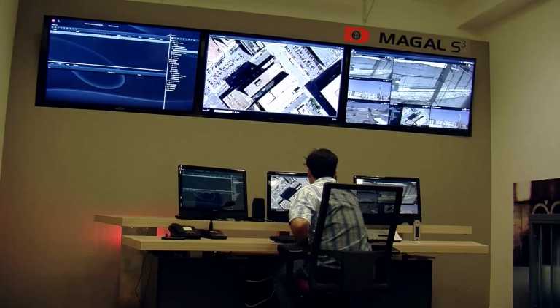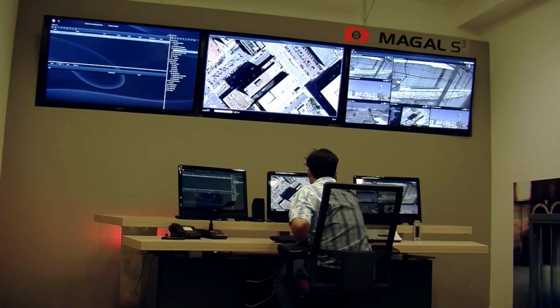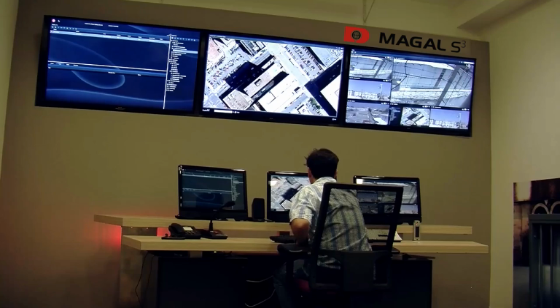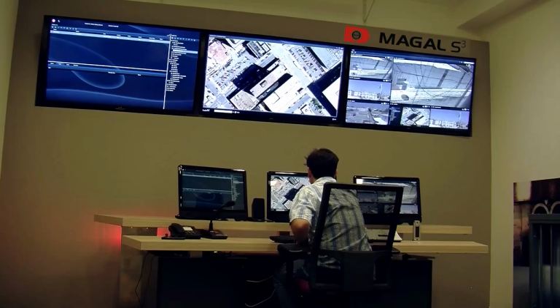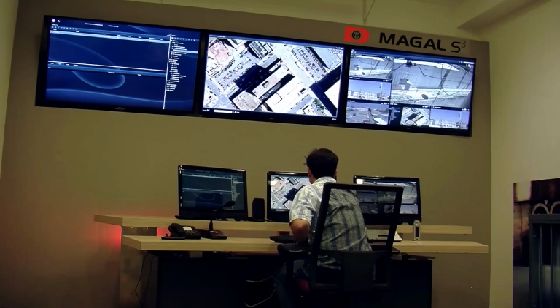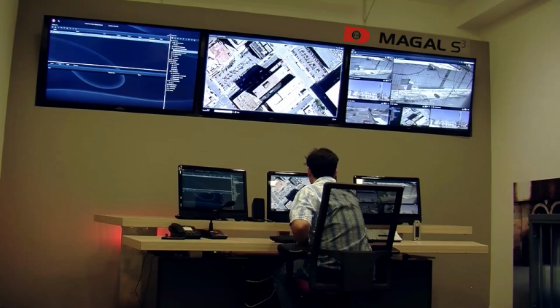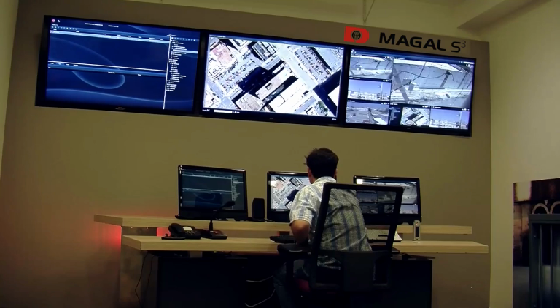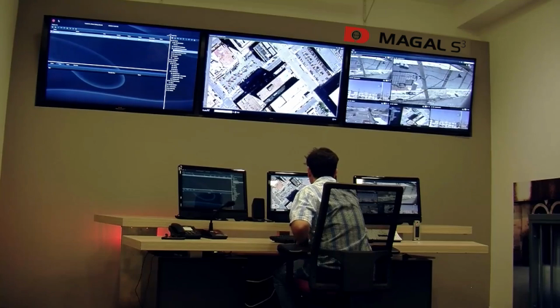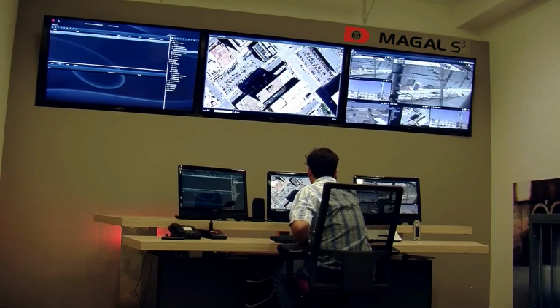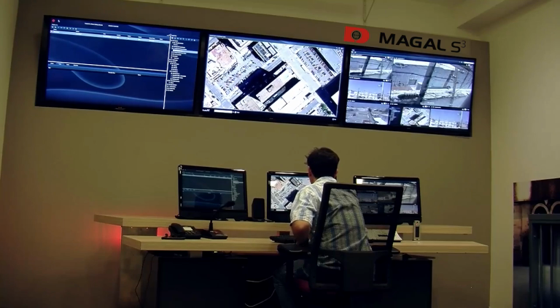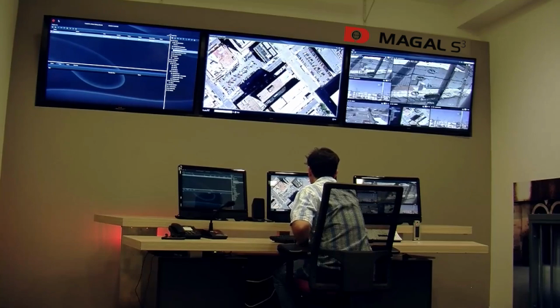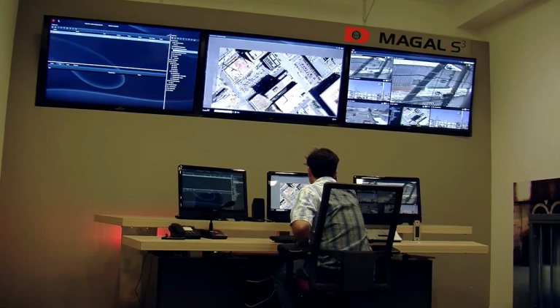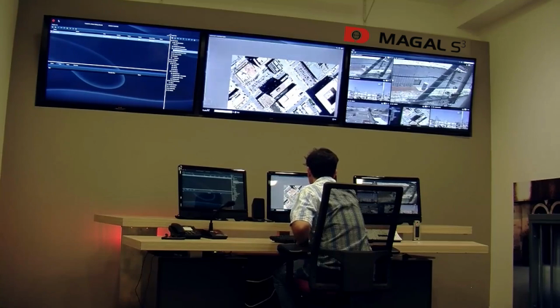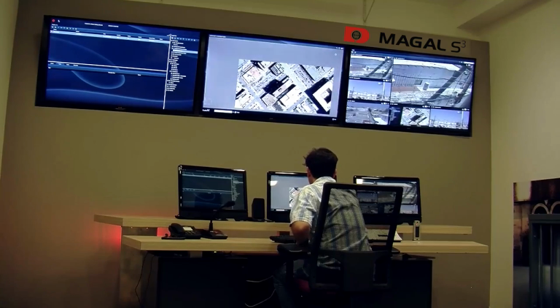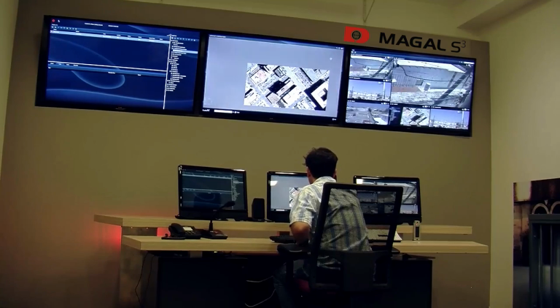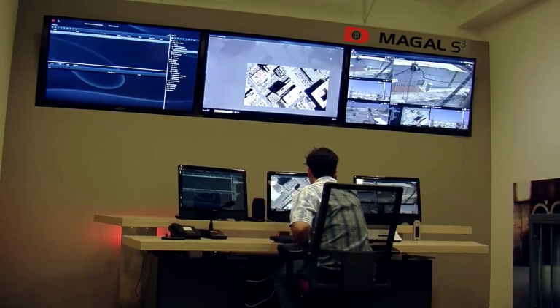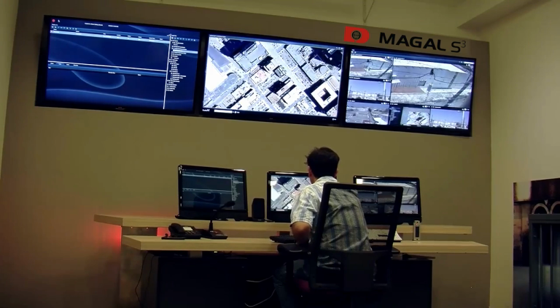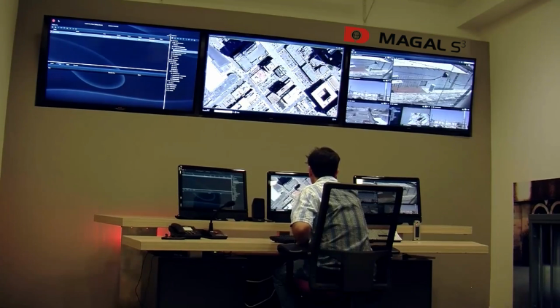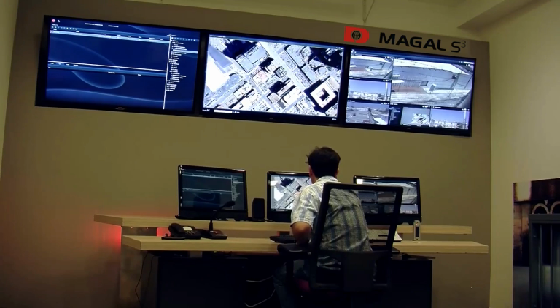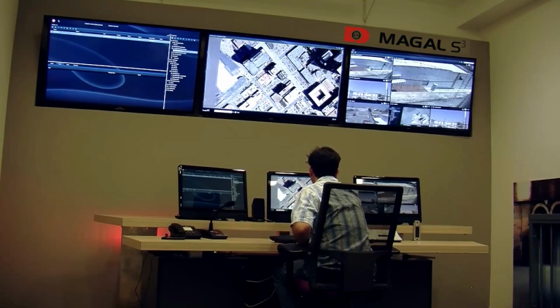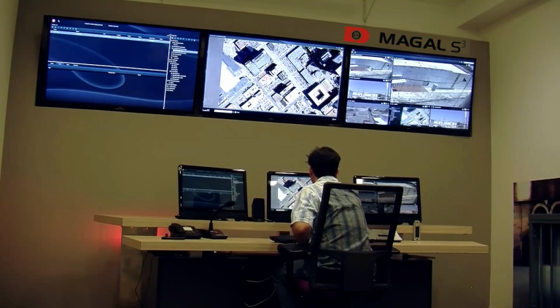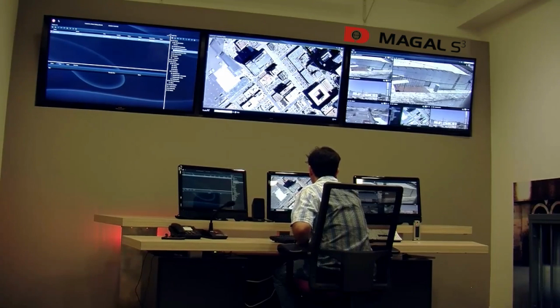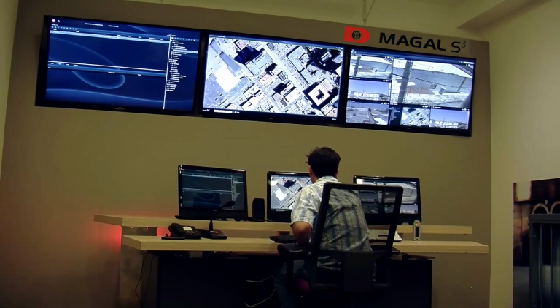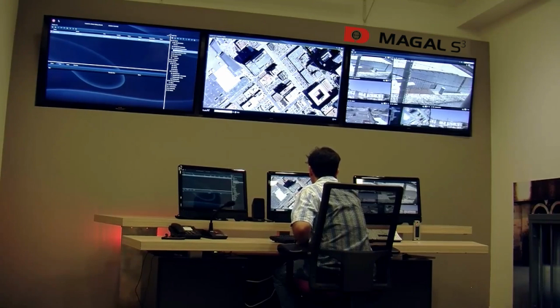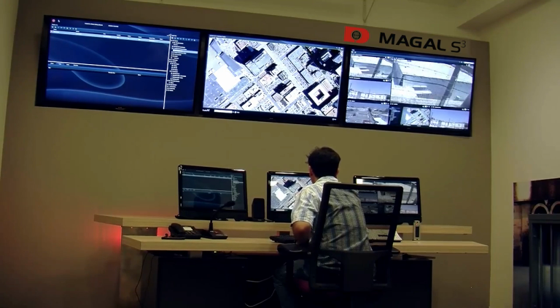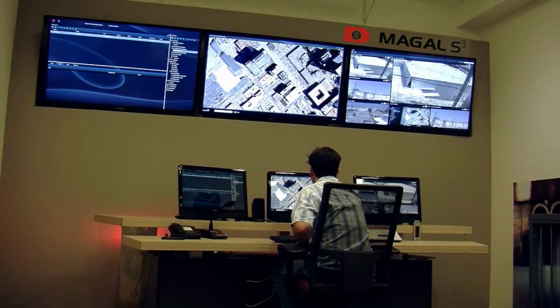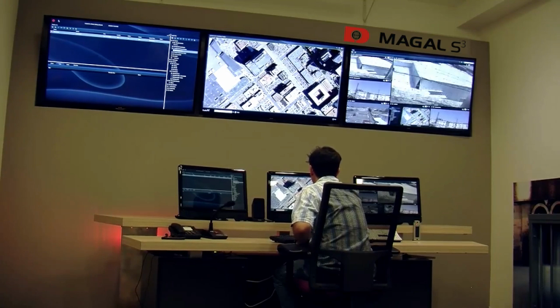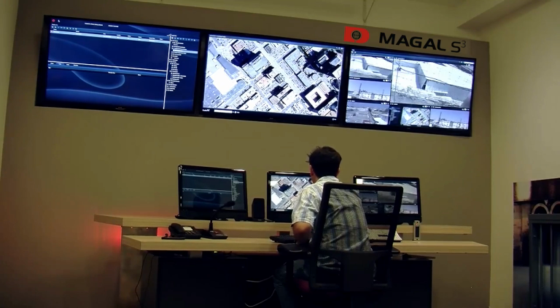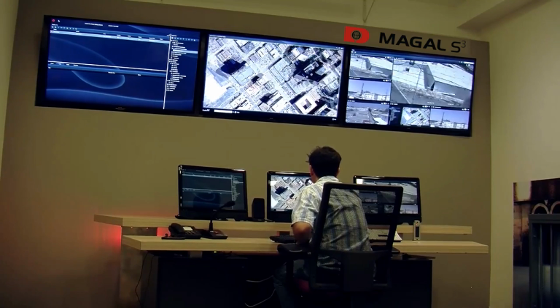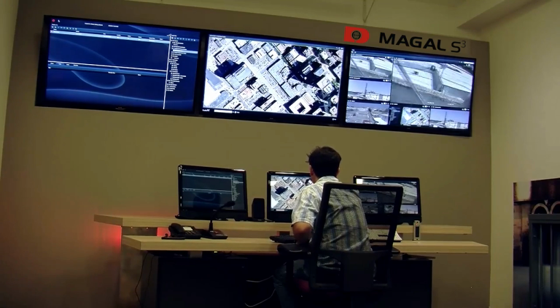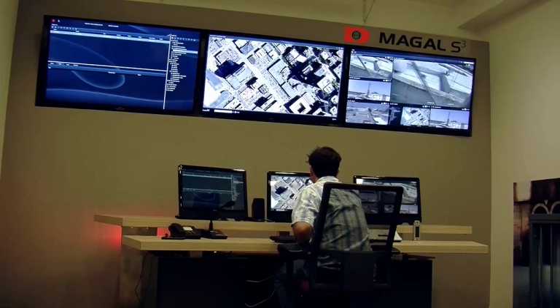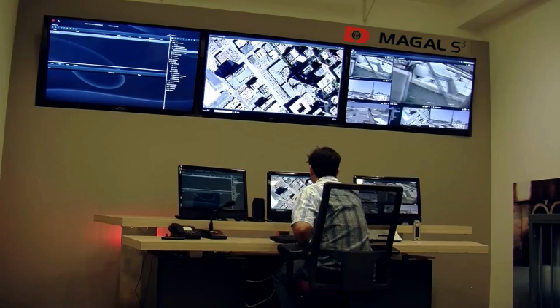Each robot is in continuous communication with and controlled by the security control room.